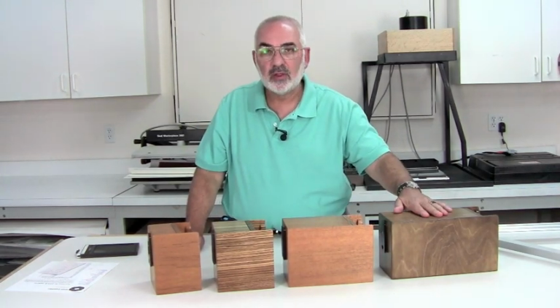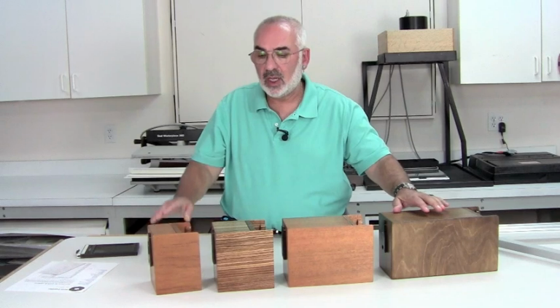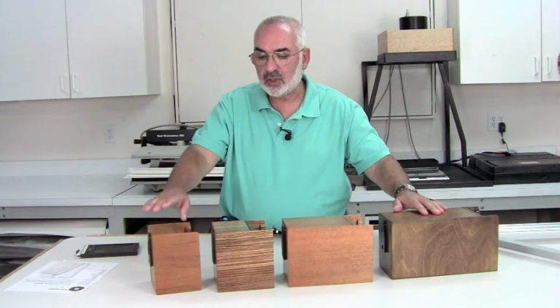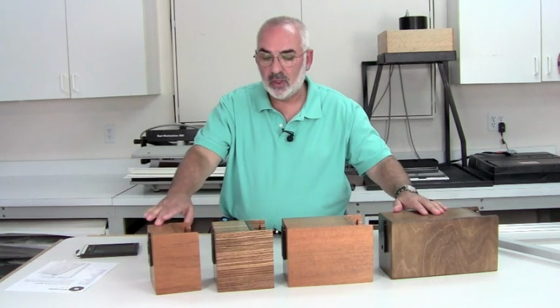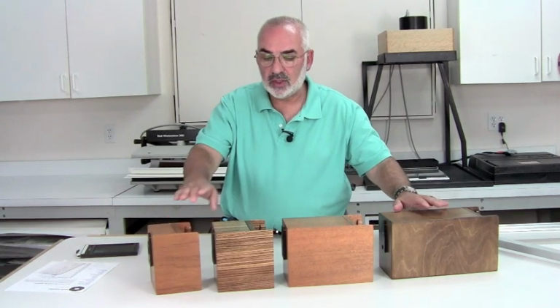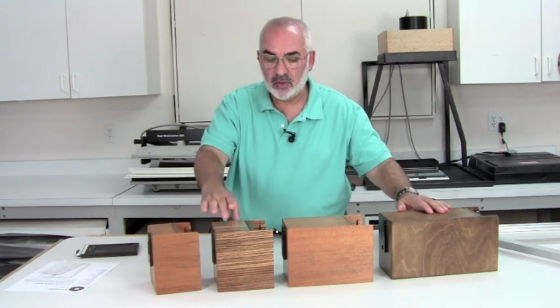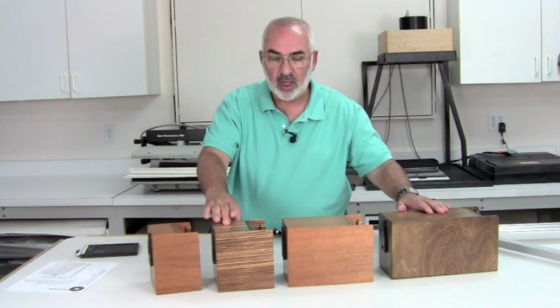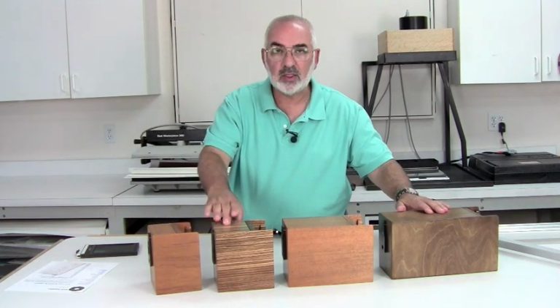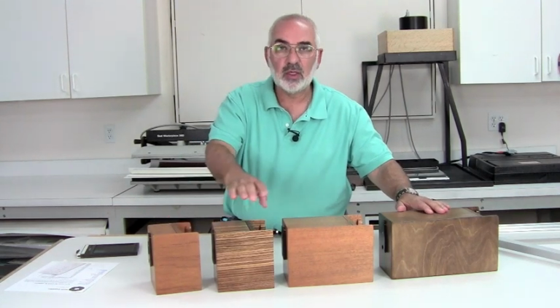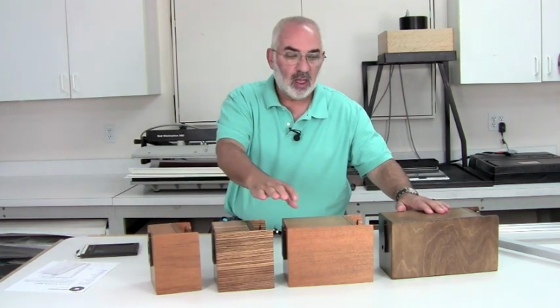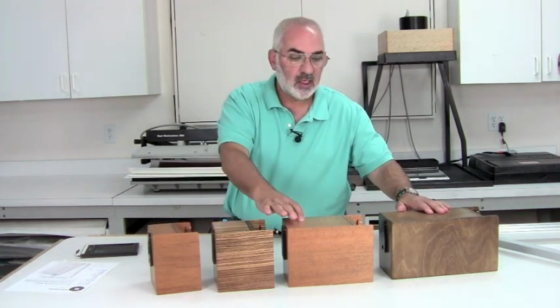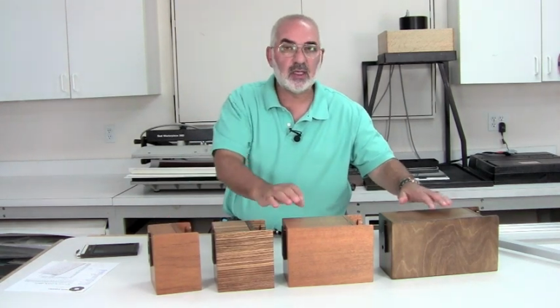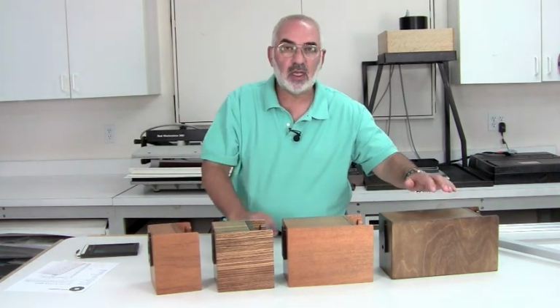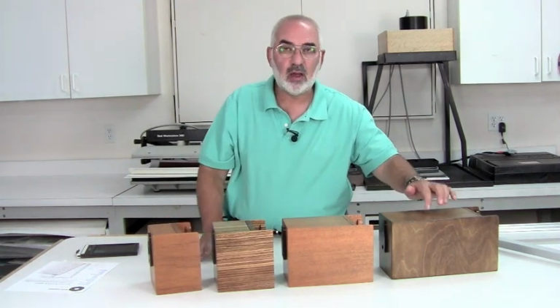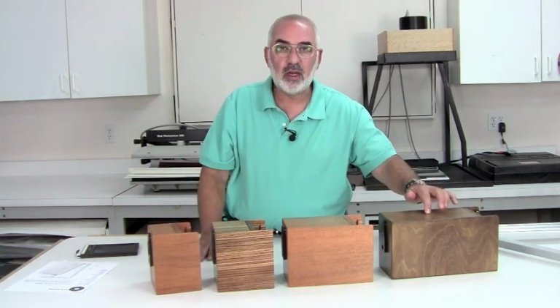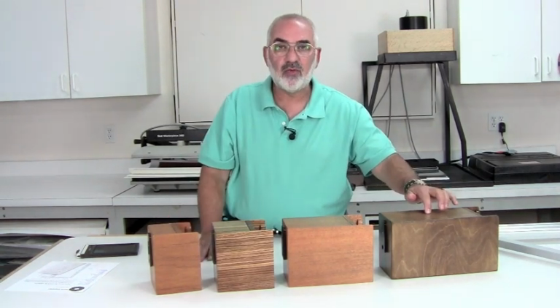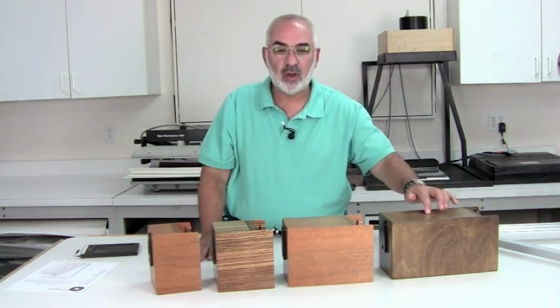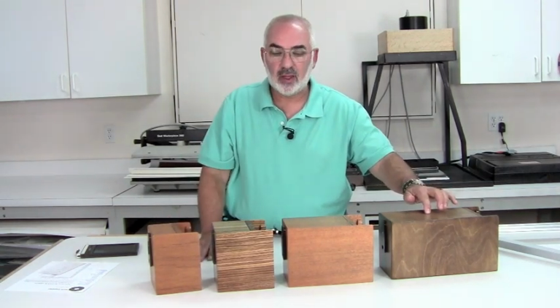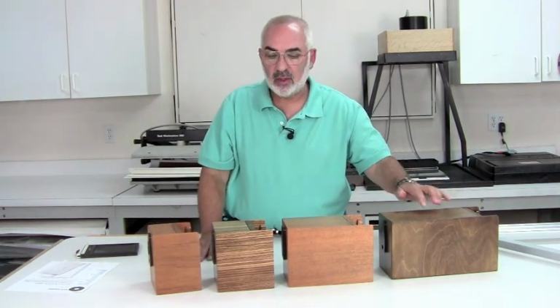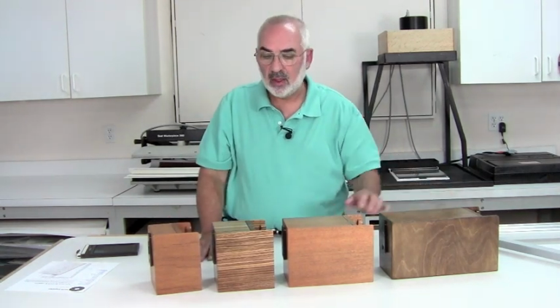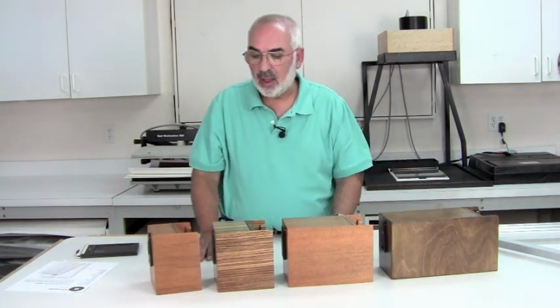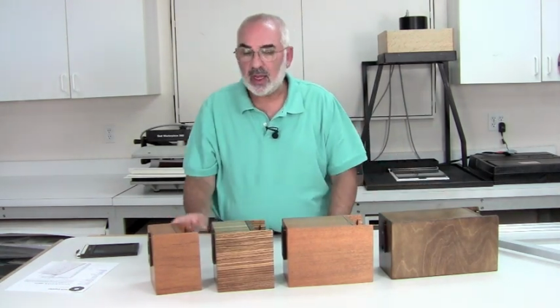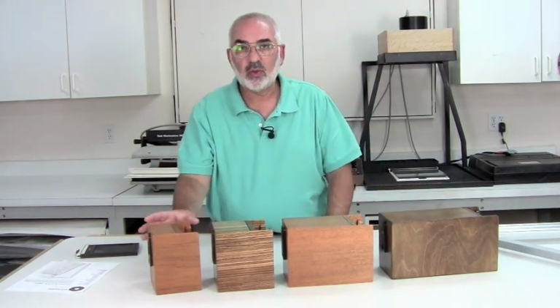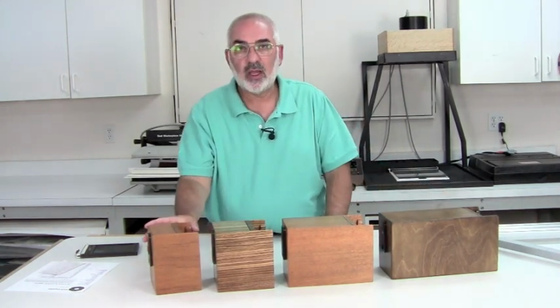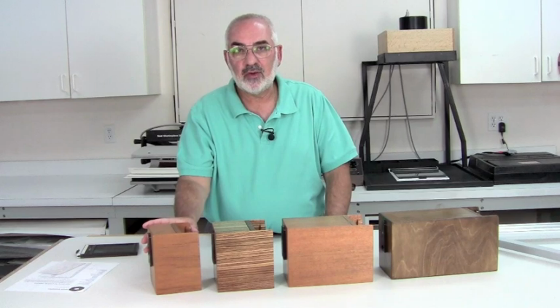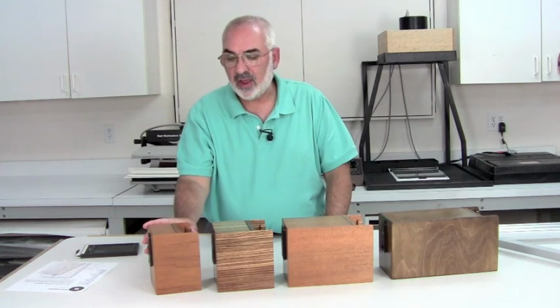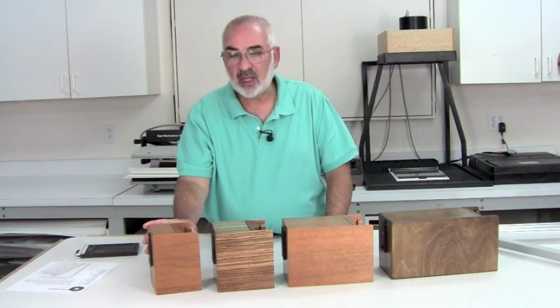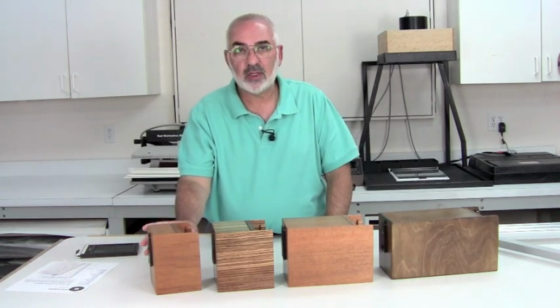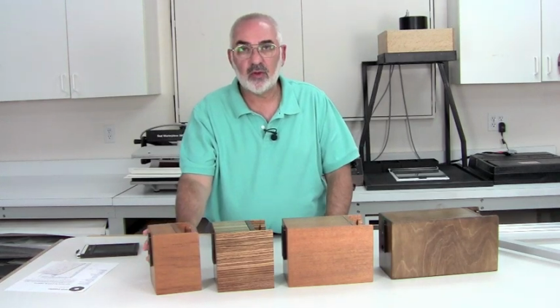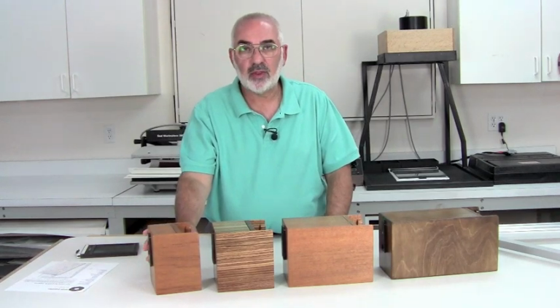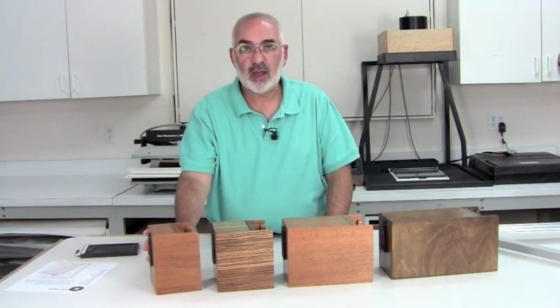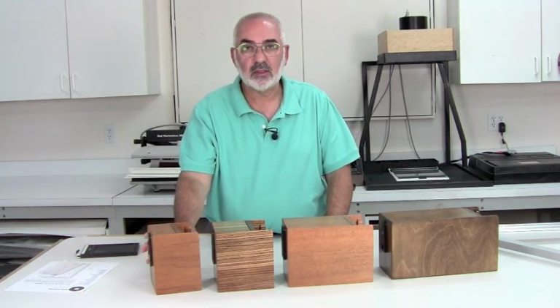So you've got a 2 inch, a 3 inch, a 6 inch, and a 9 inch focal length. And each one has different f-stops, and I'll go through that next.